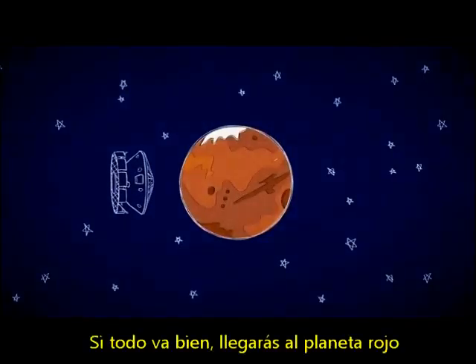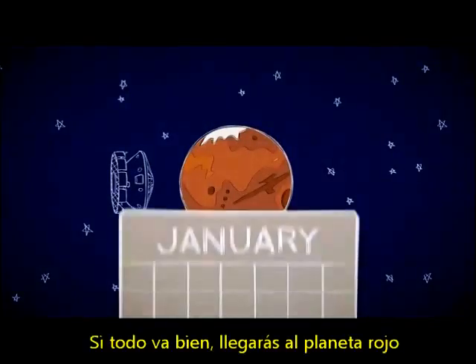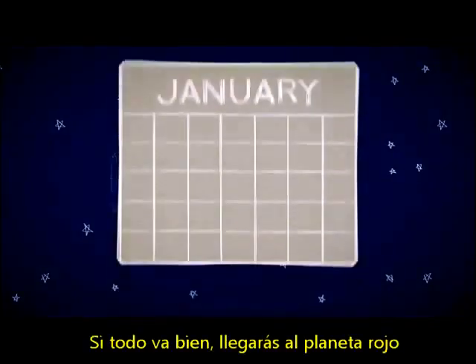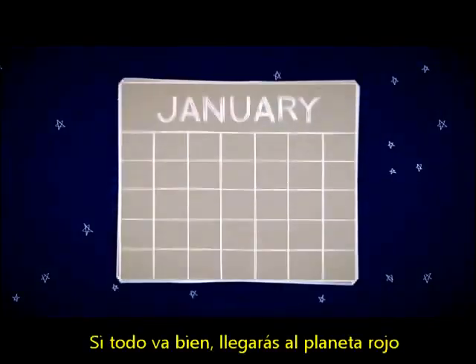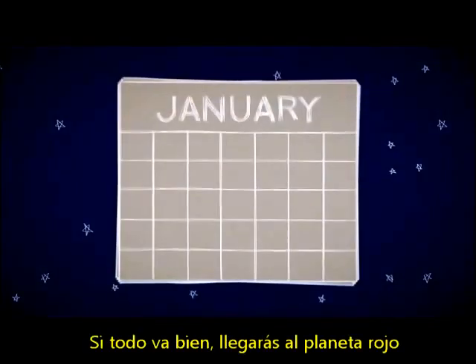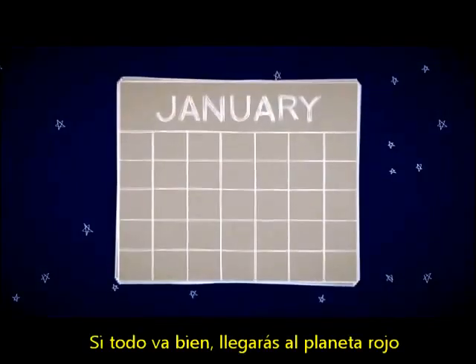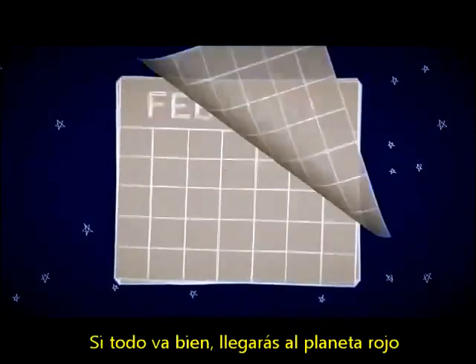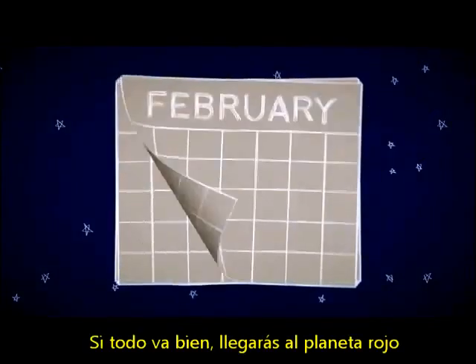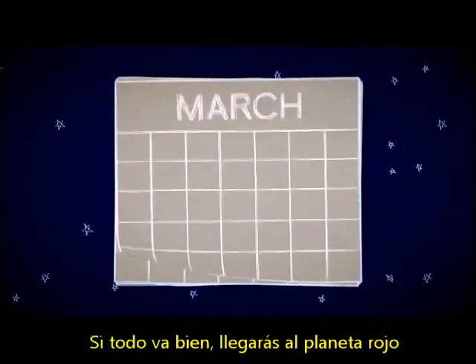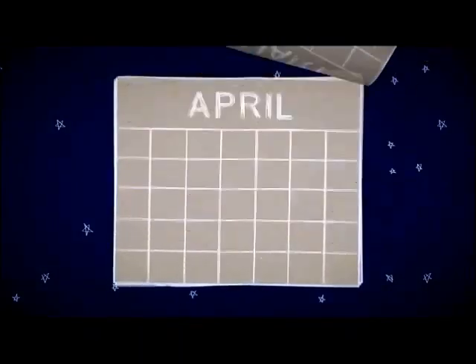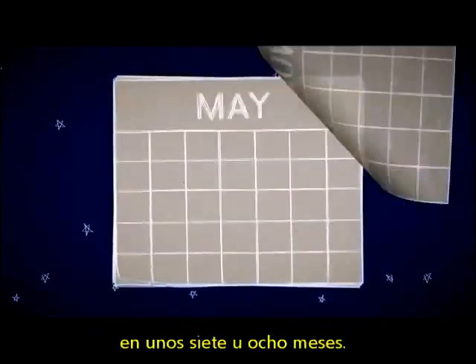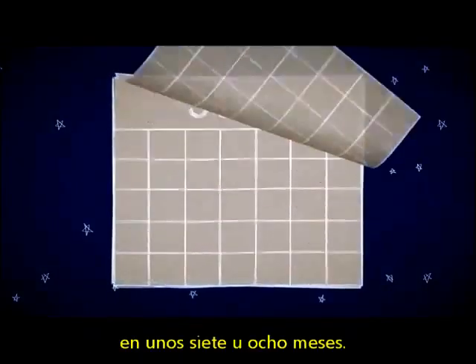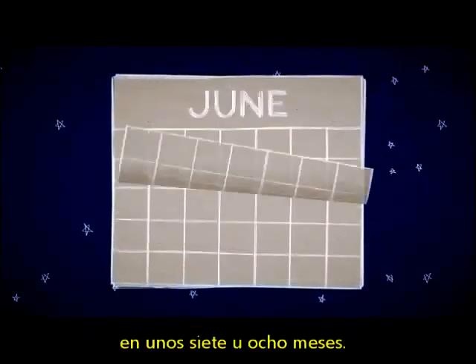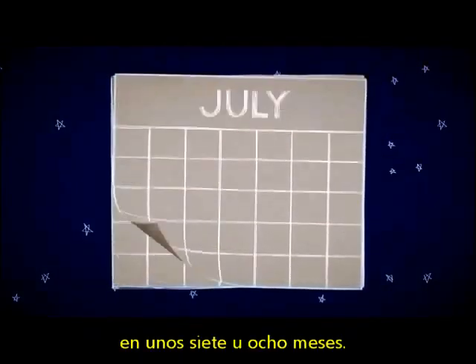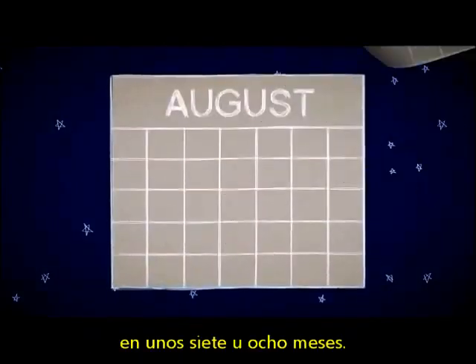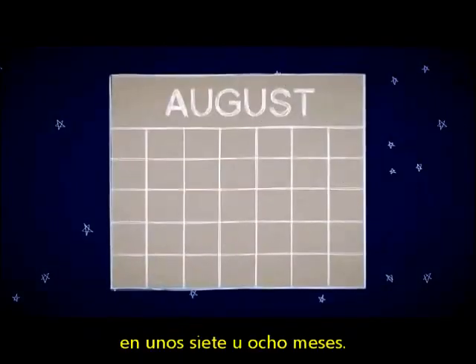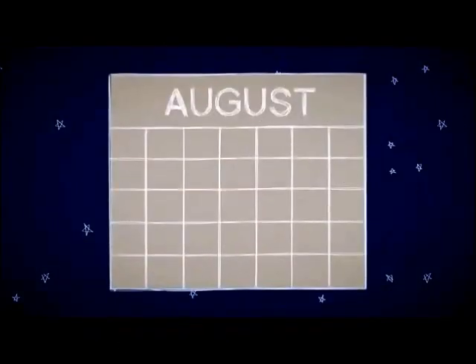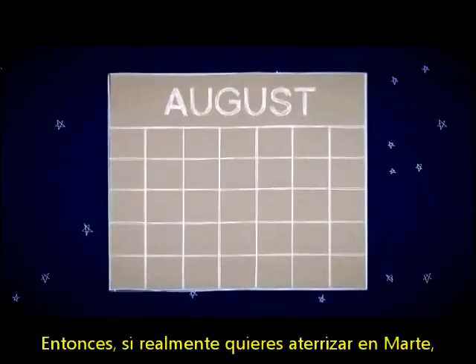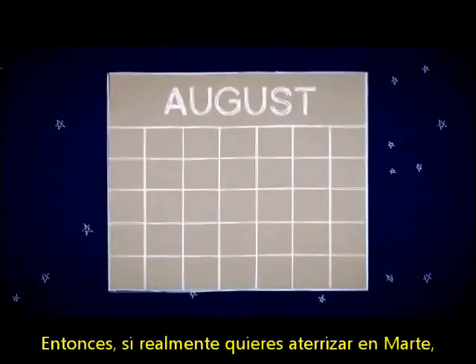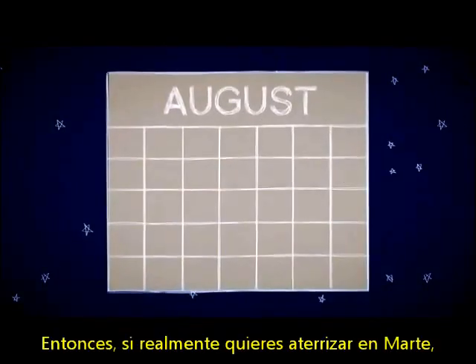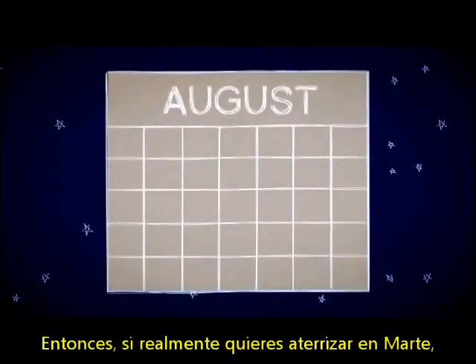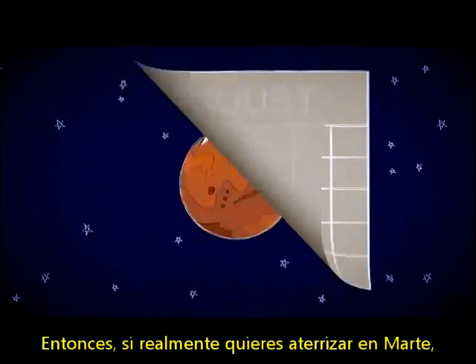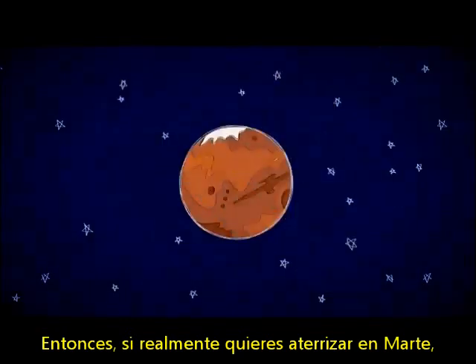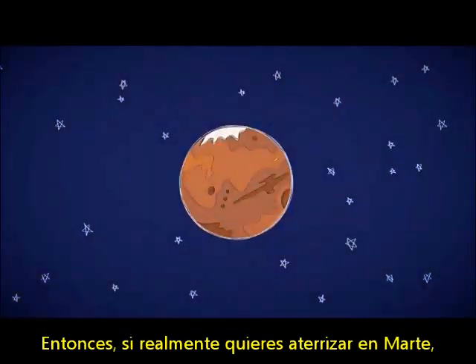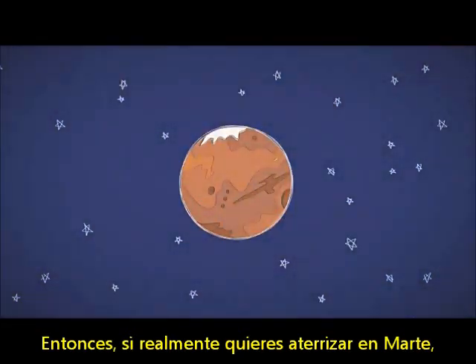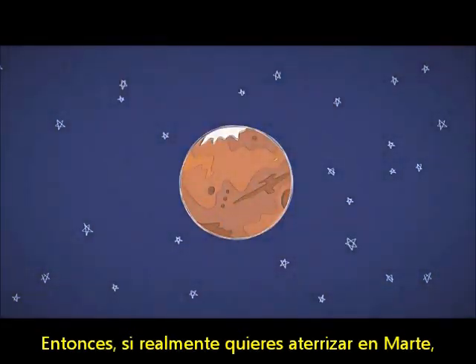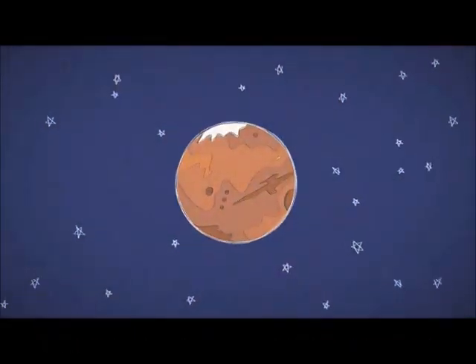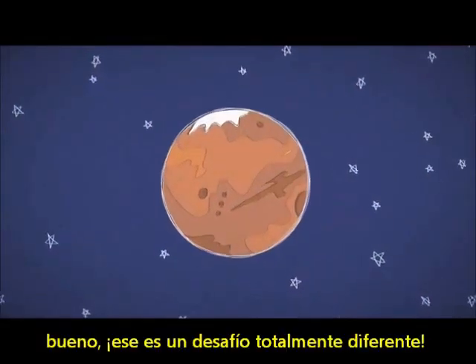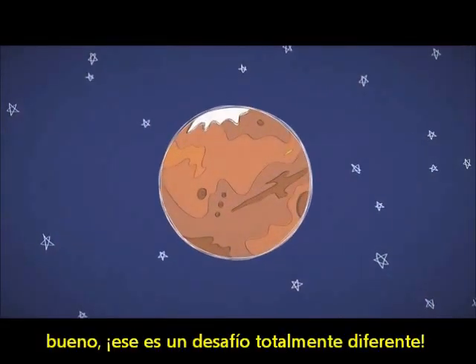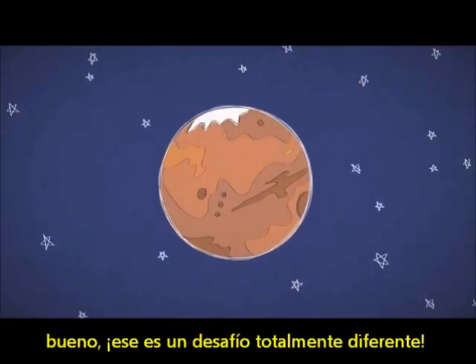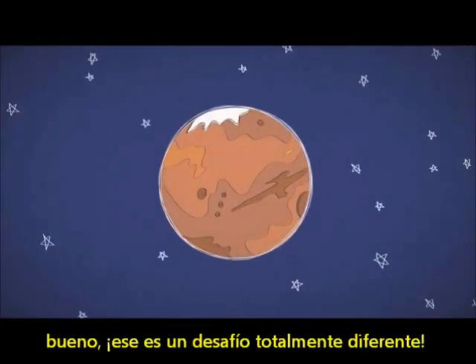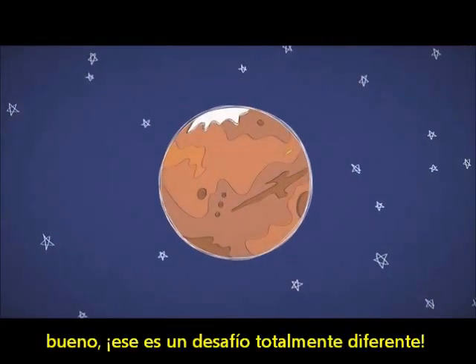If all goes well, you'll get to the red planet in about 7 or 8 months. Then, if you actually want to land on Mars, well, that's a whole other challenge.